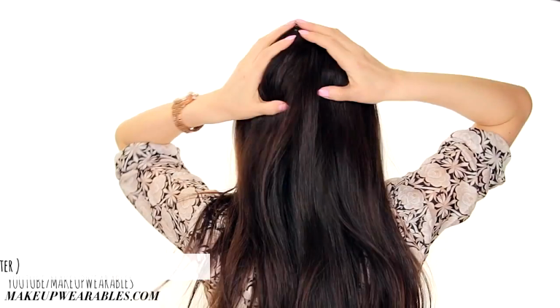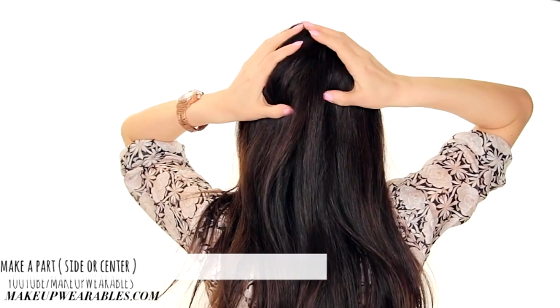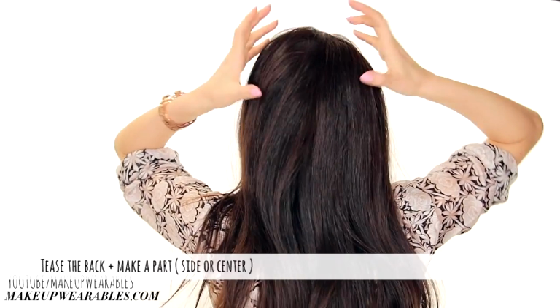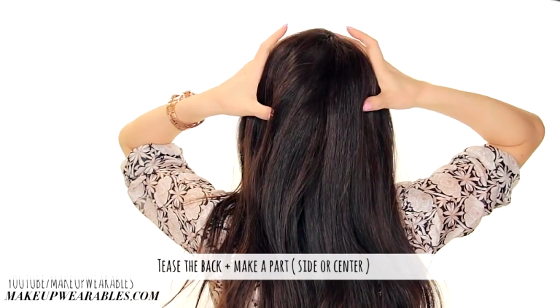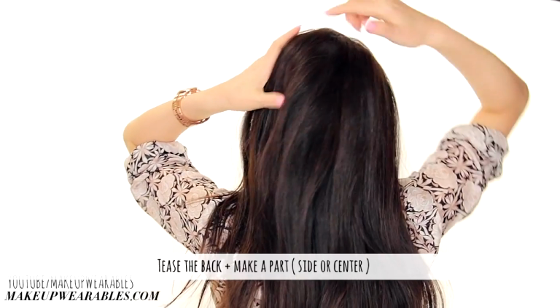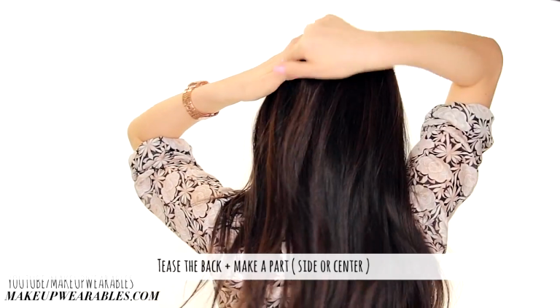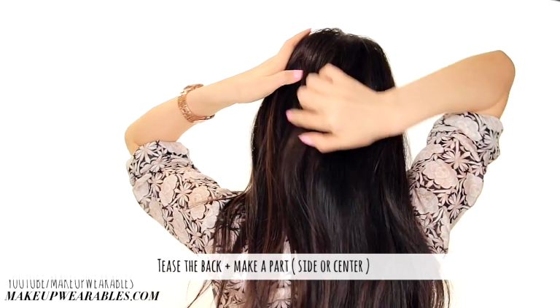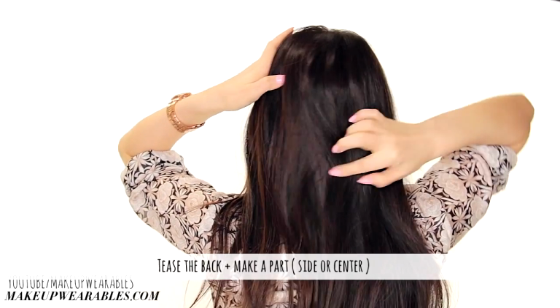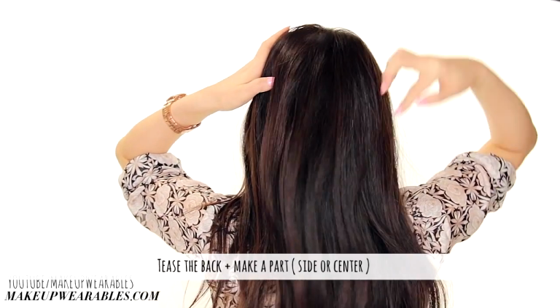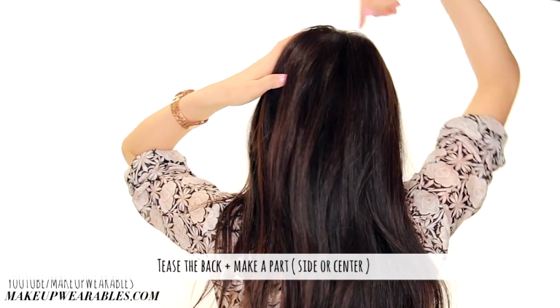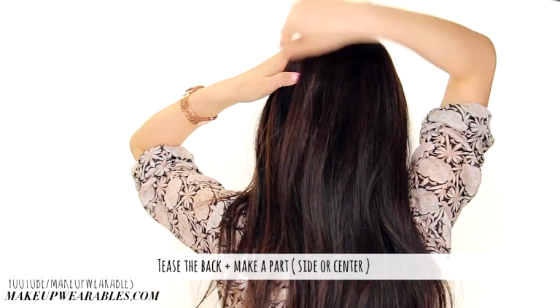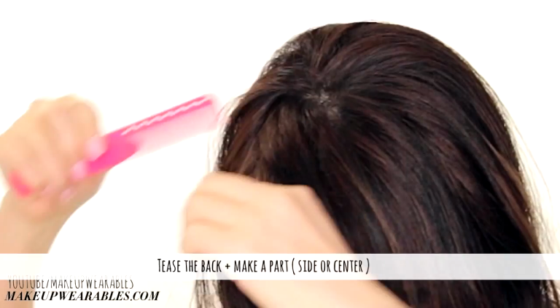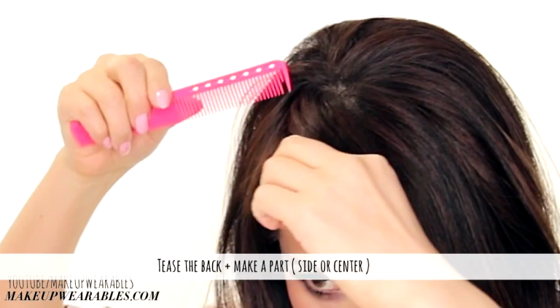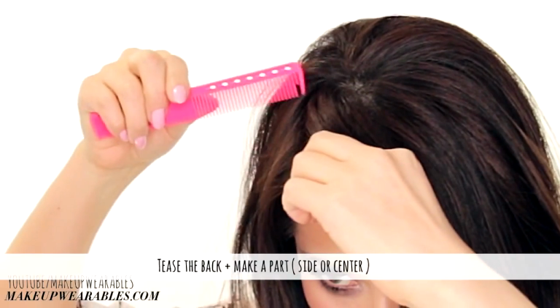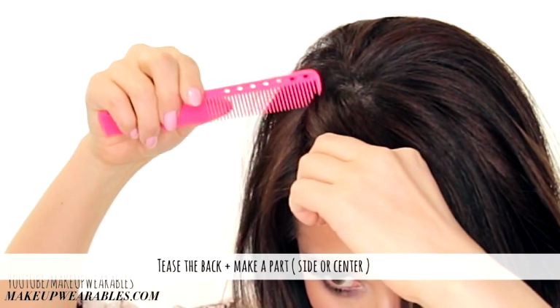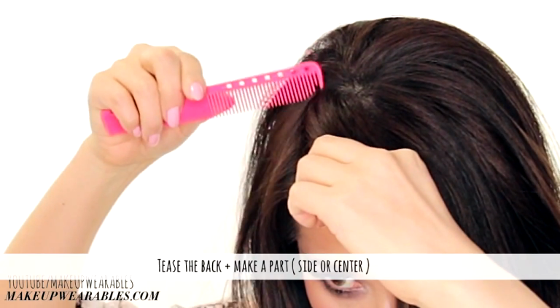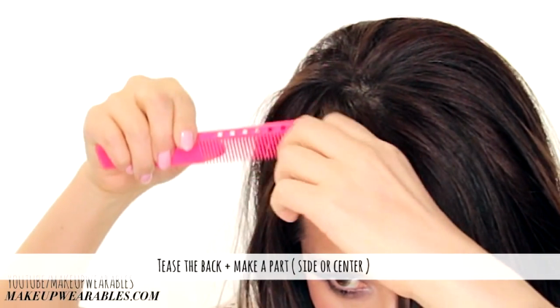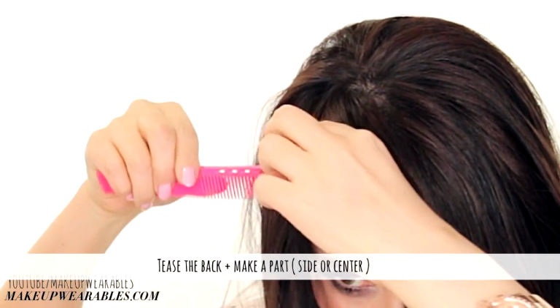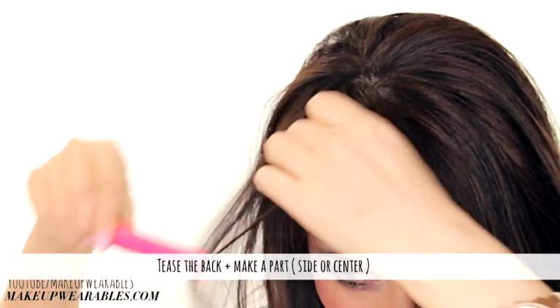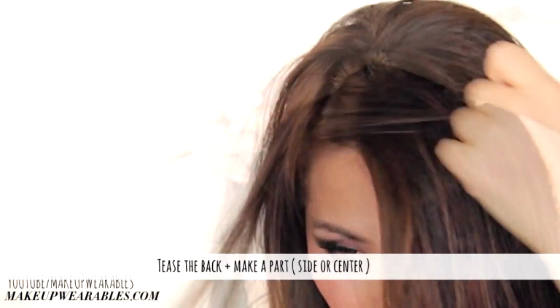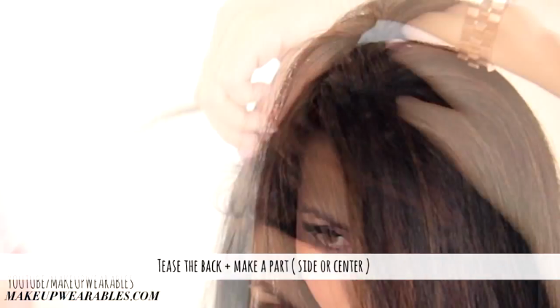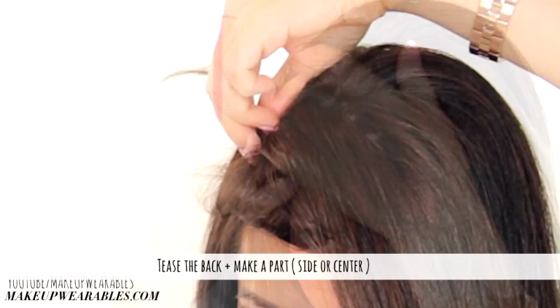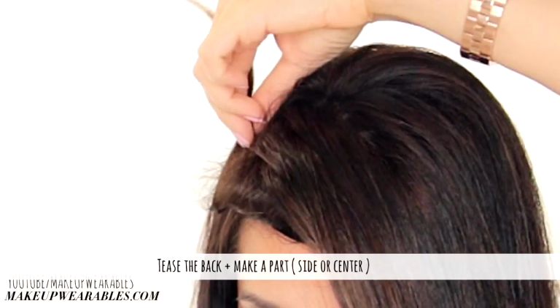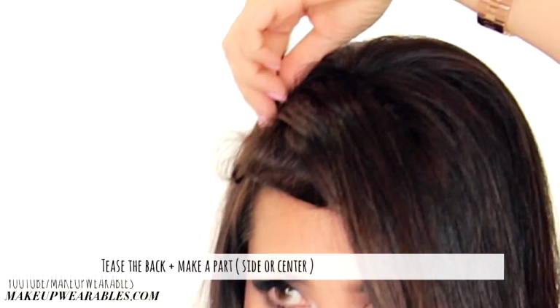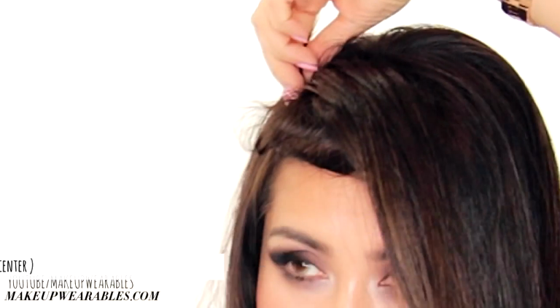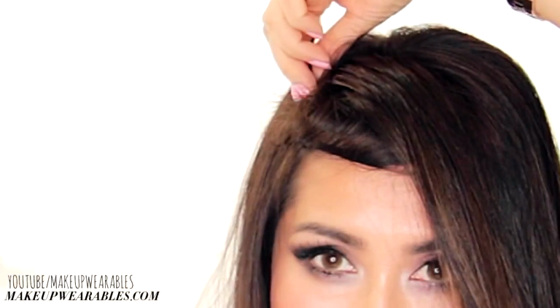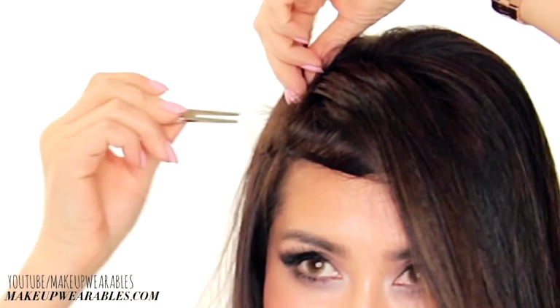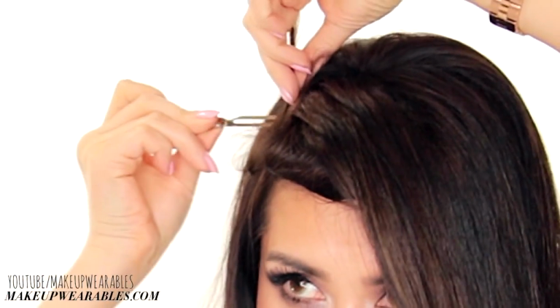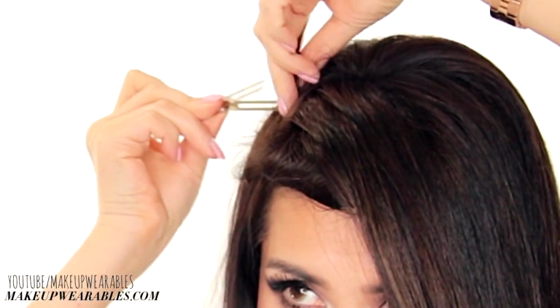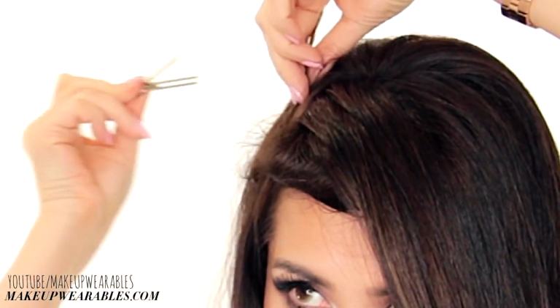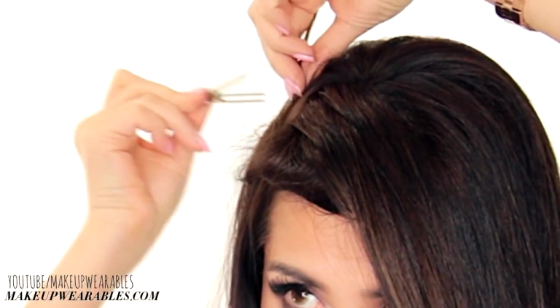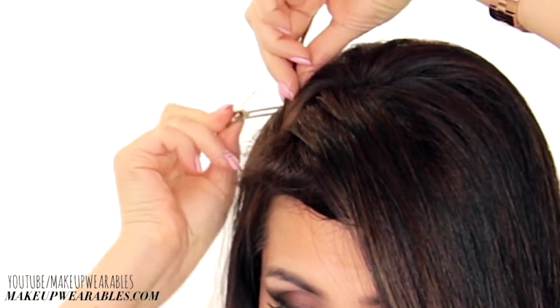Tease the back of your head and then part your hair on the front. And if you have bangs, you'll want to clip them out of the way as well.